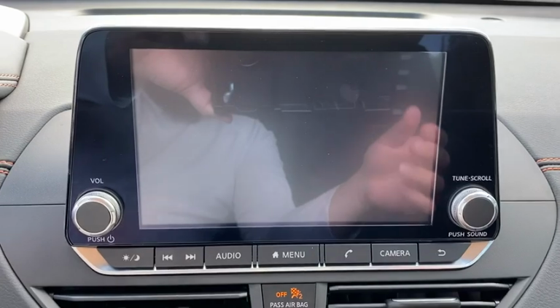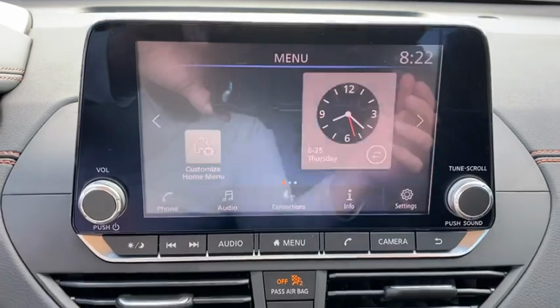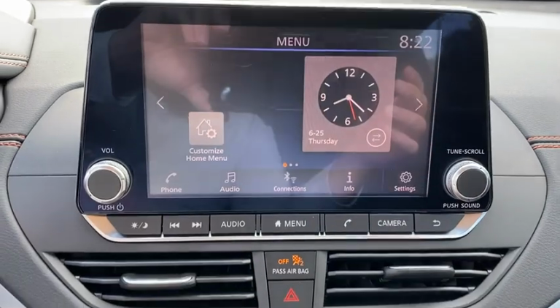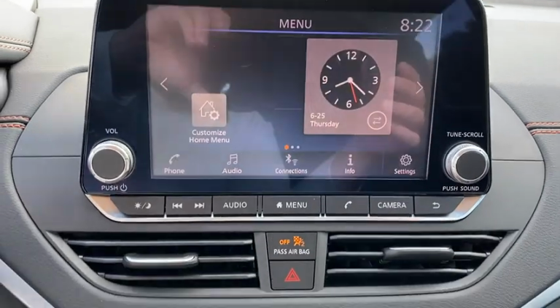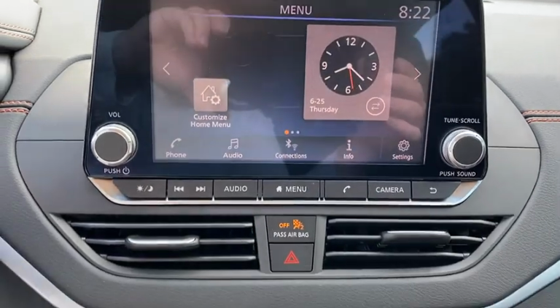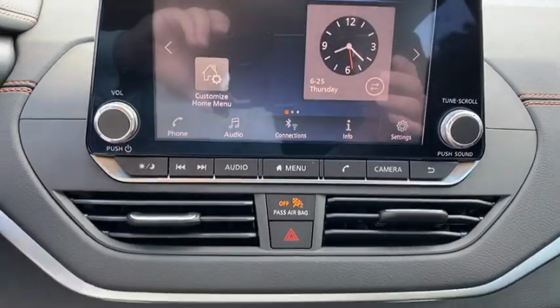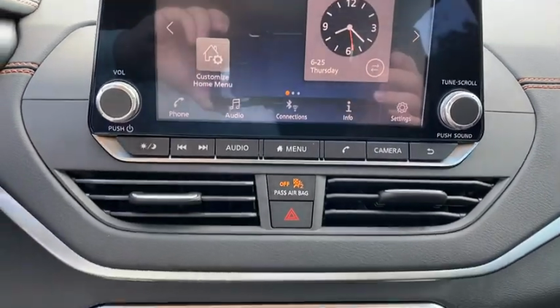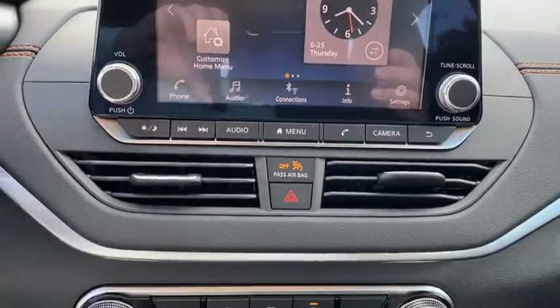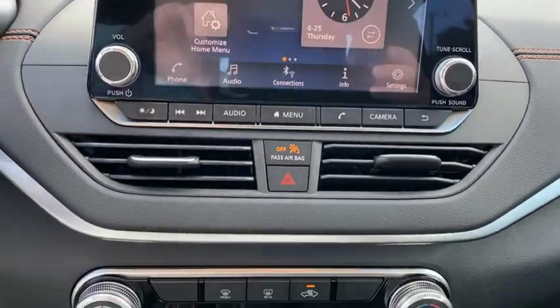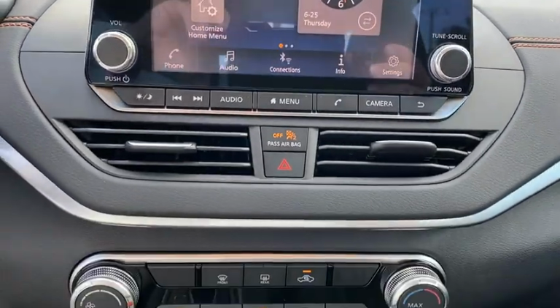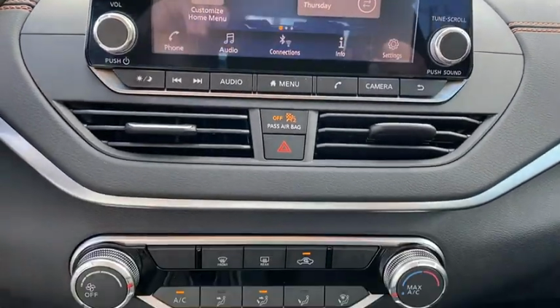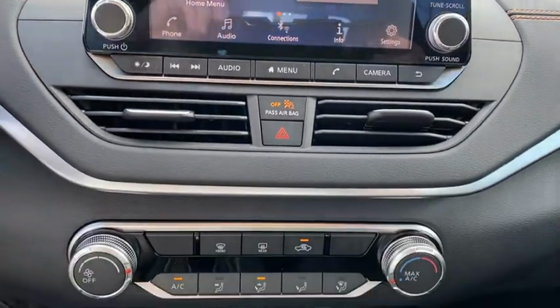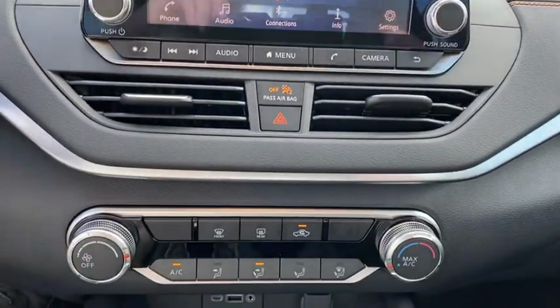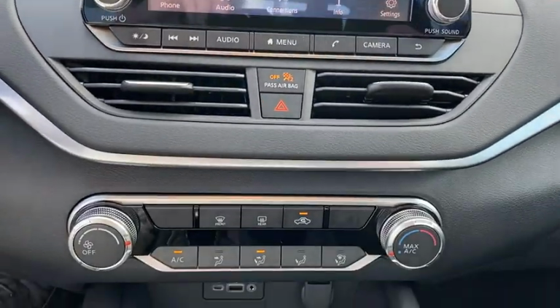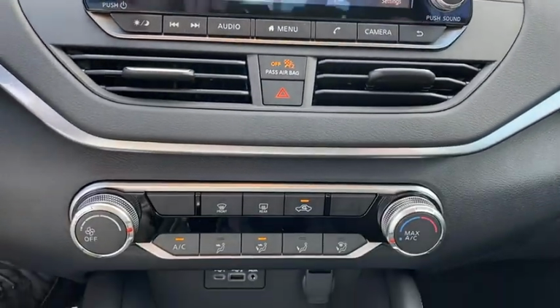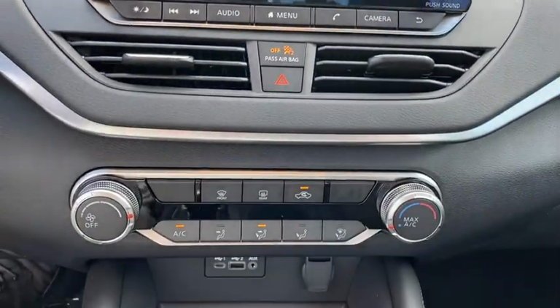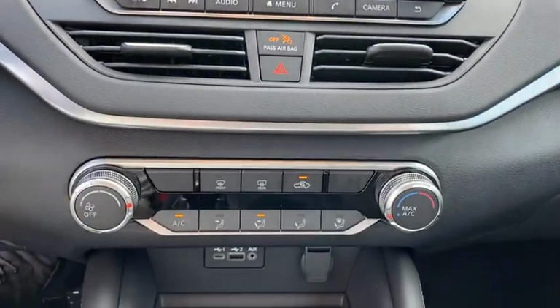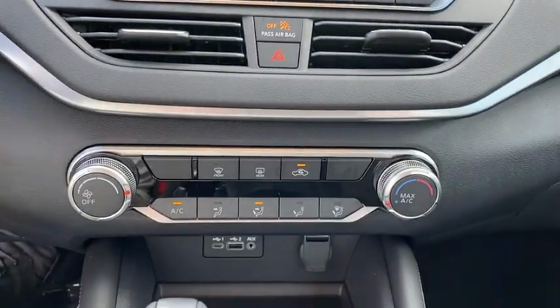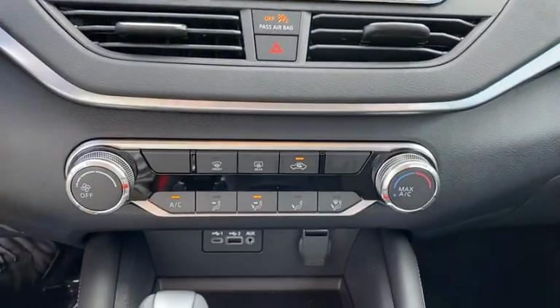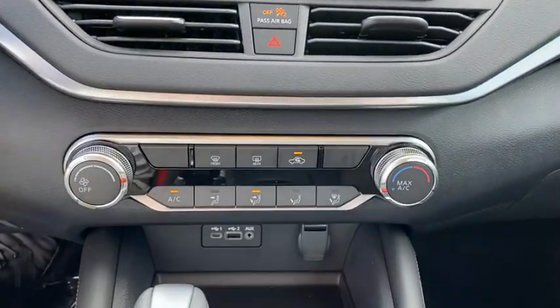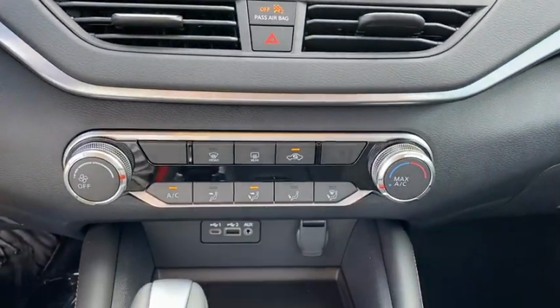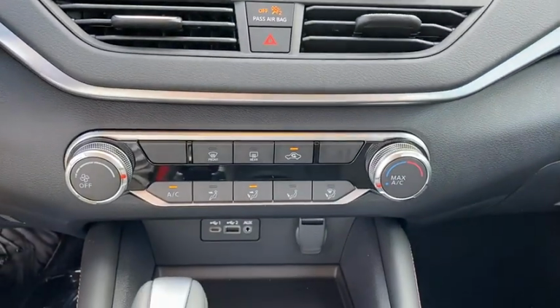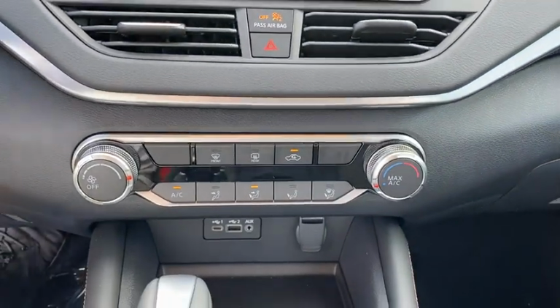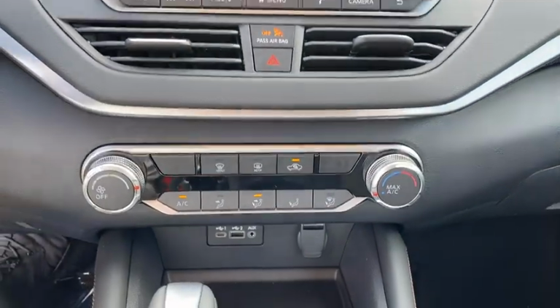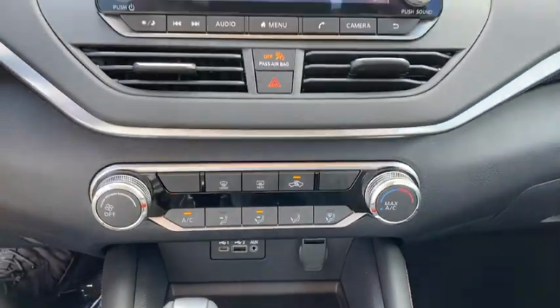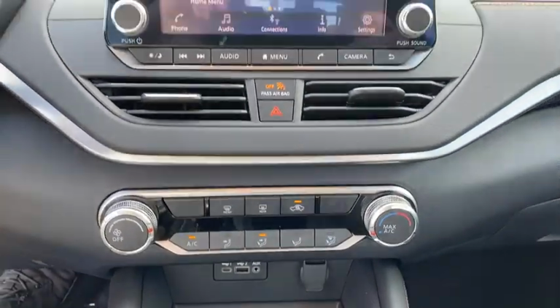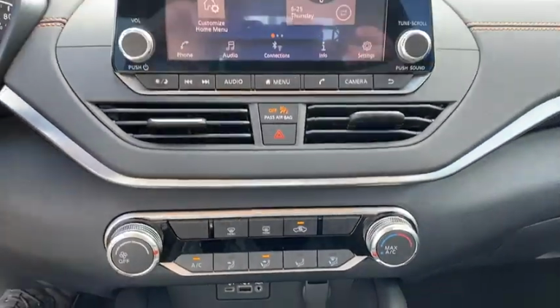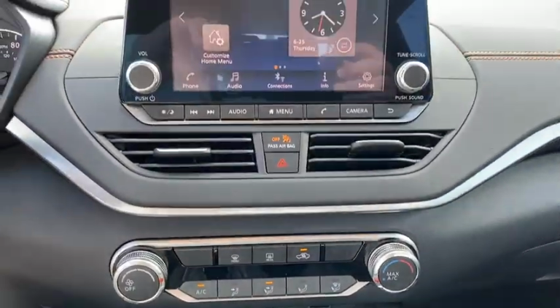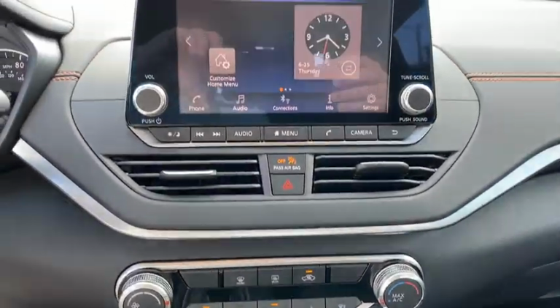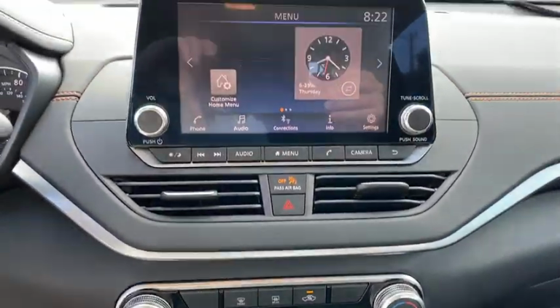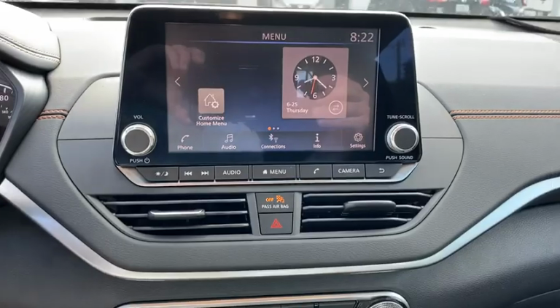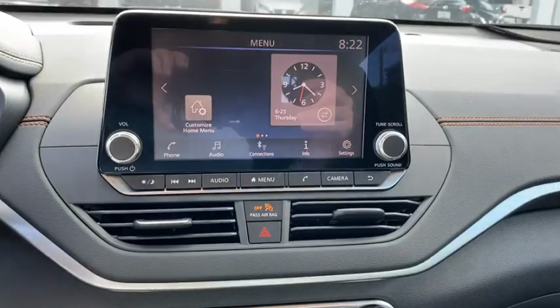Aluminum wheels, keyless start, front wheel drive, AM FM stereo radio, rear defrost.